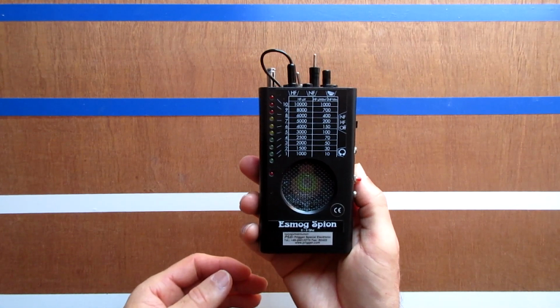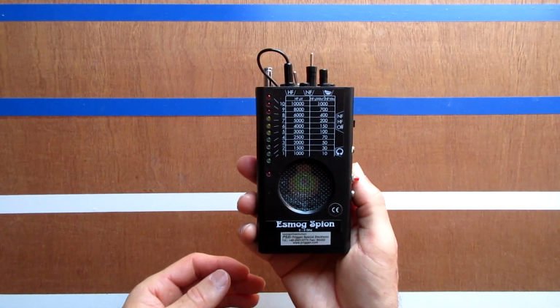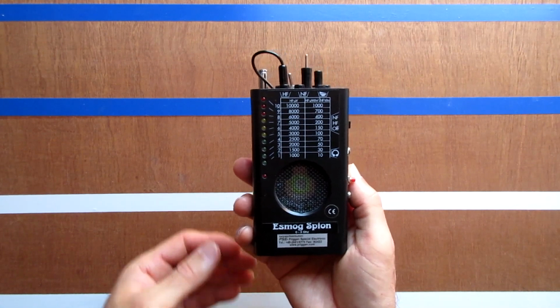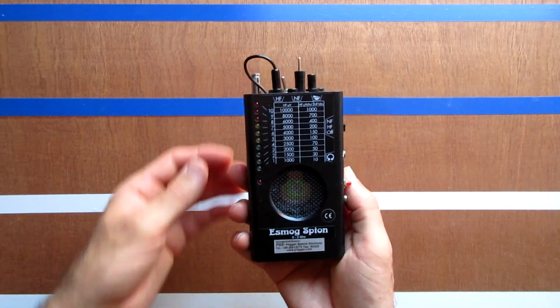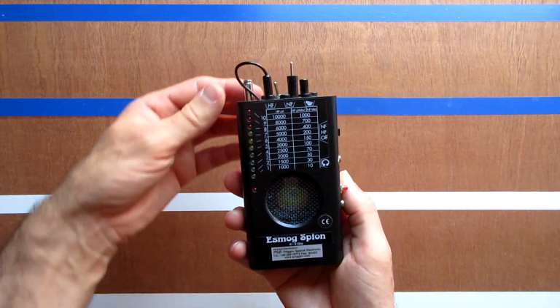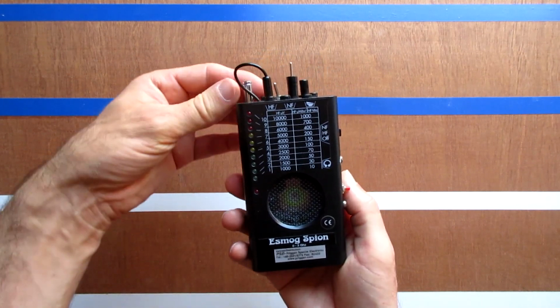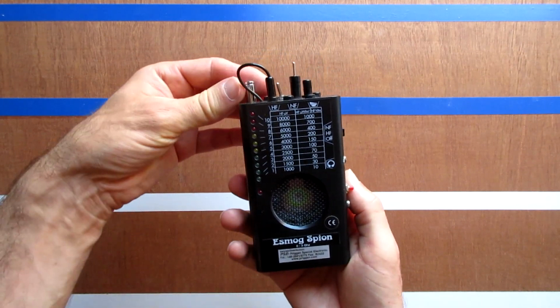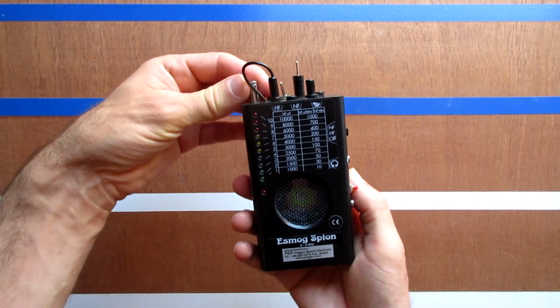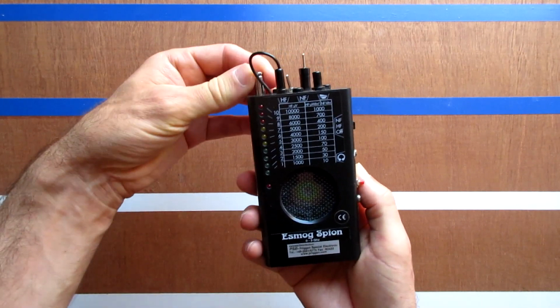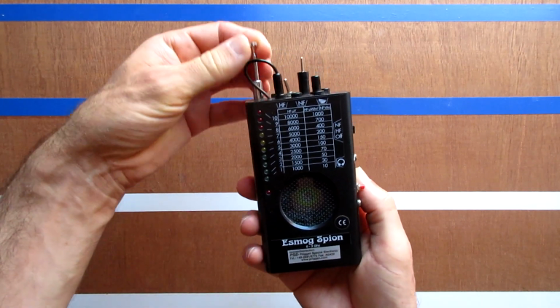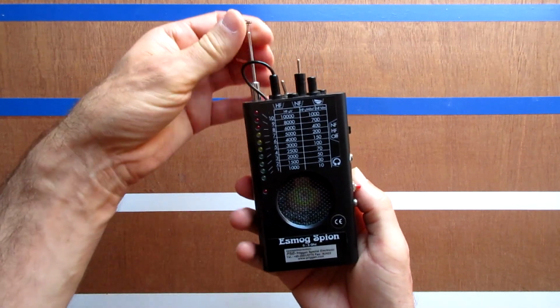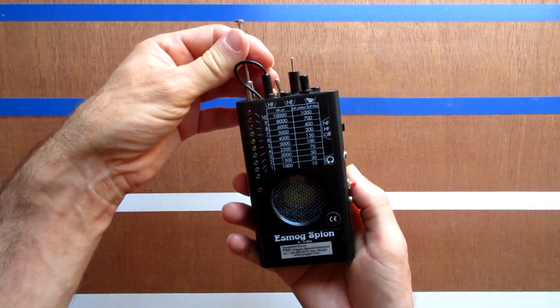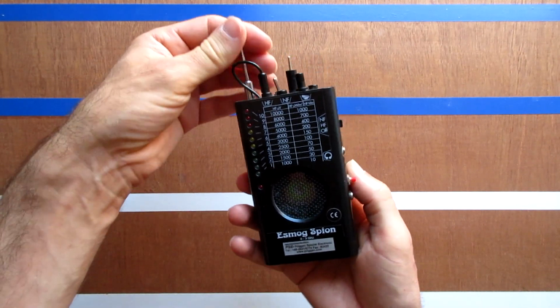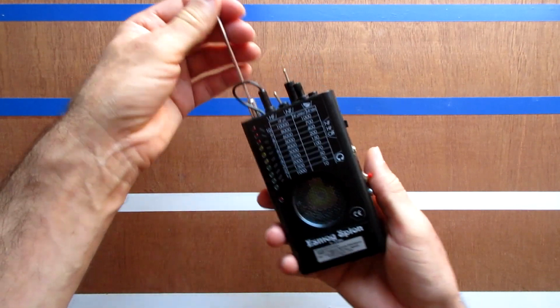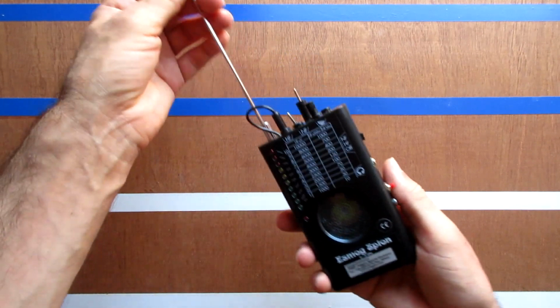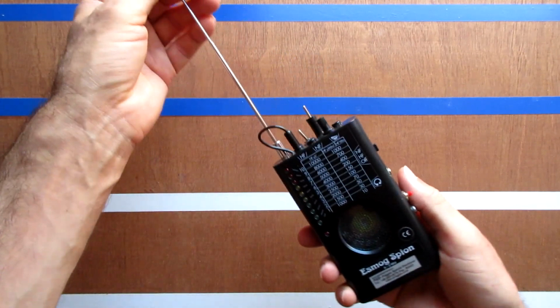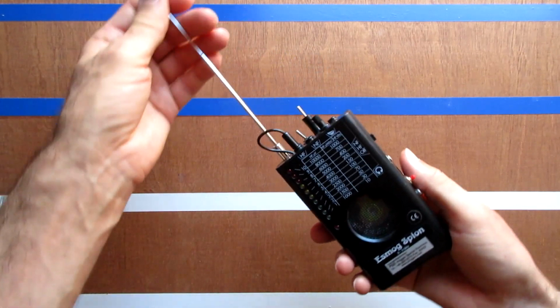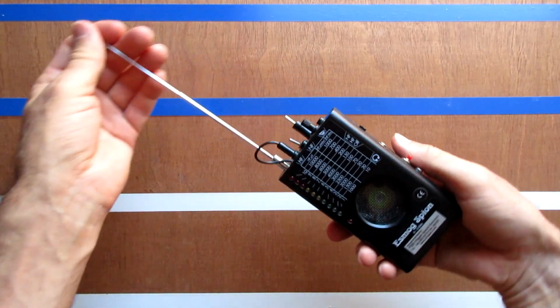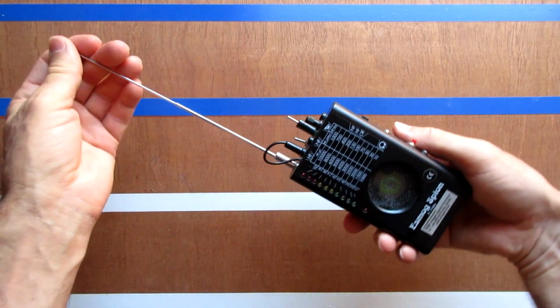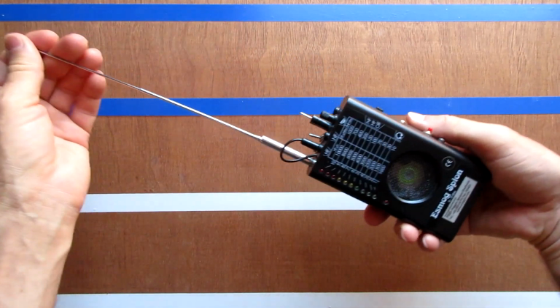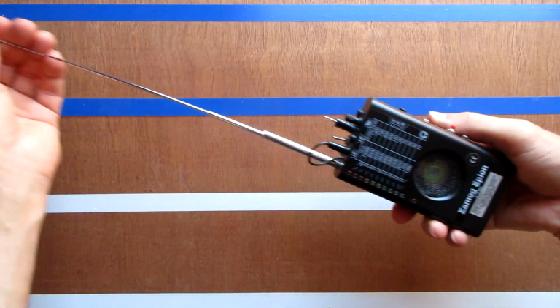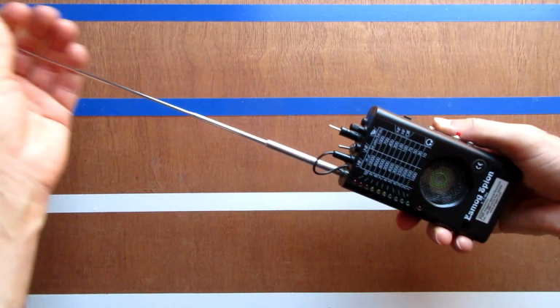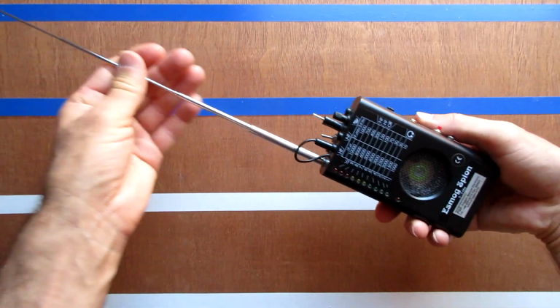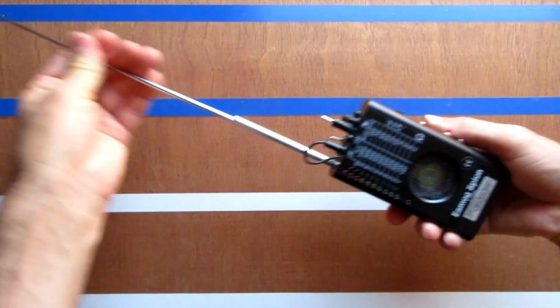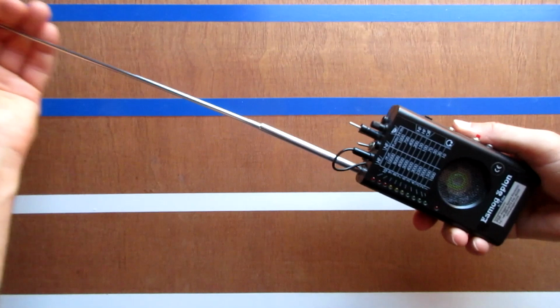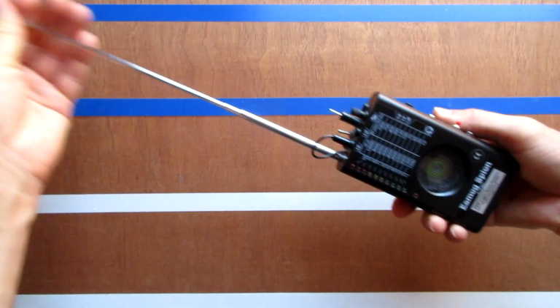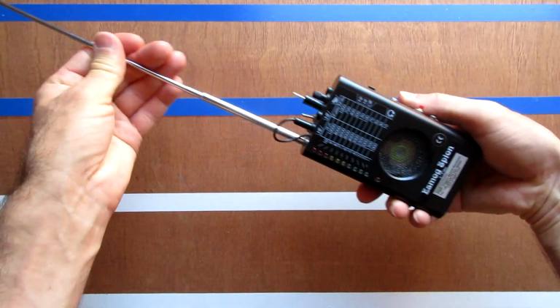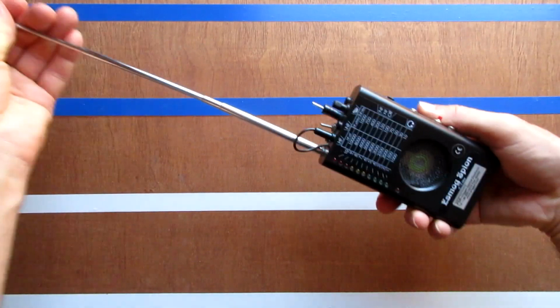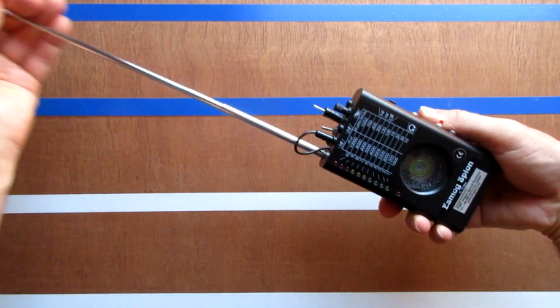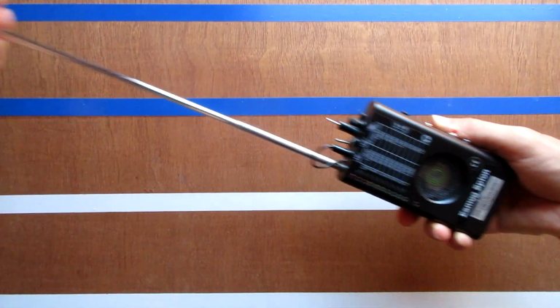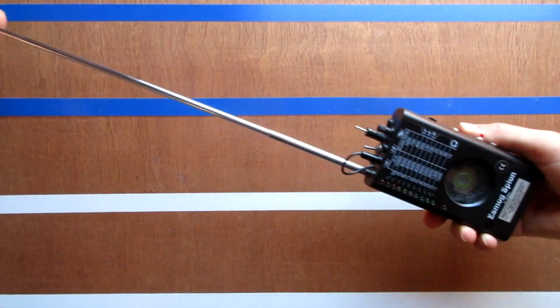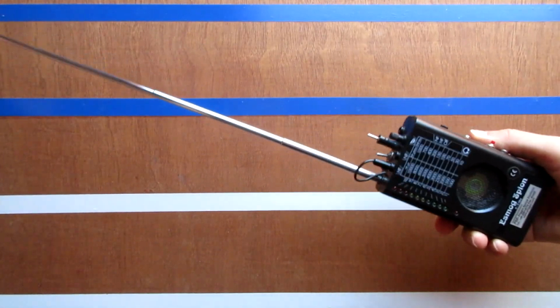This is another setup for RF measurements. This way it is extra sensitive.